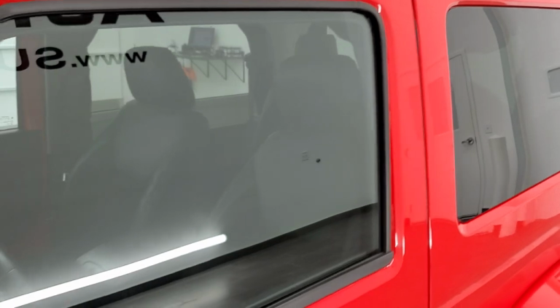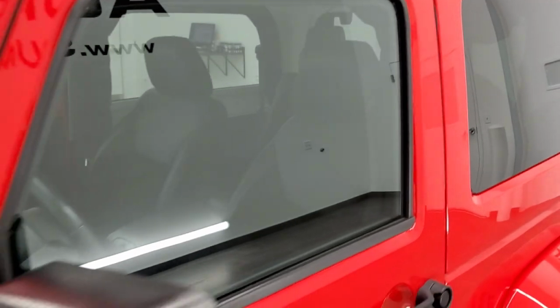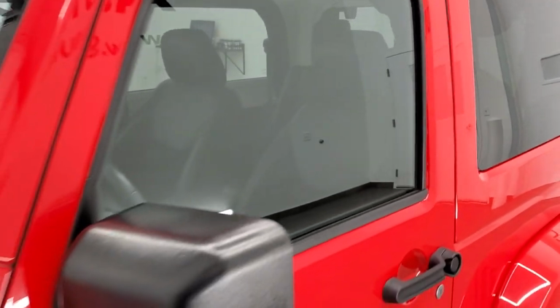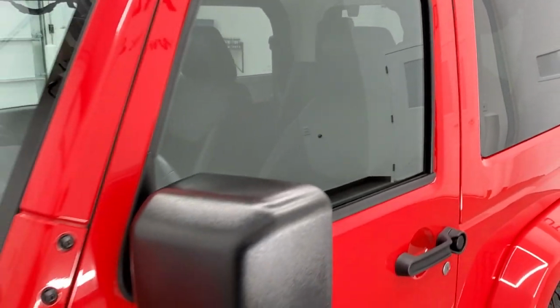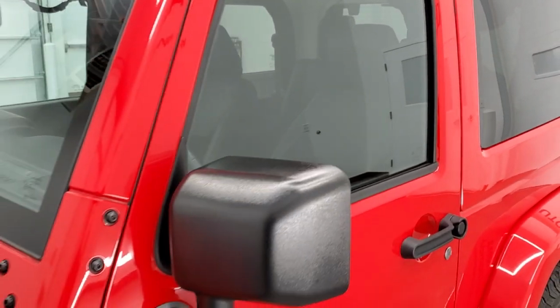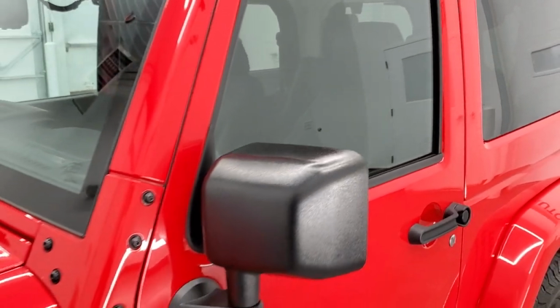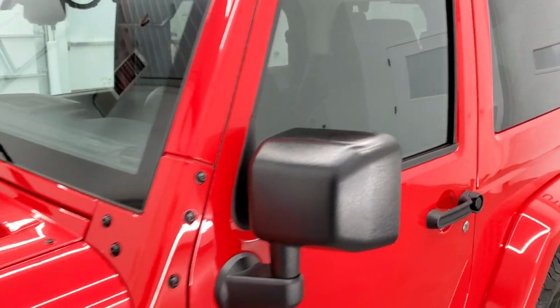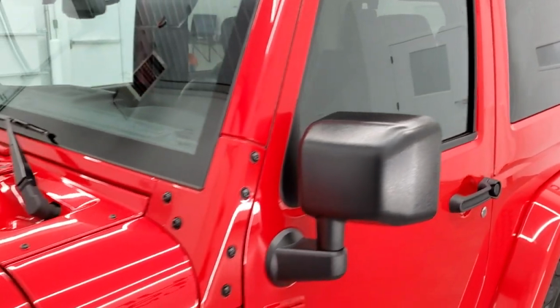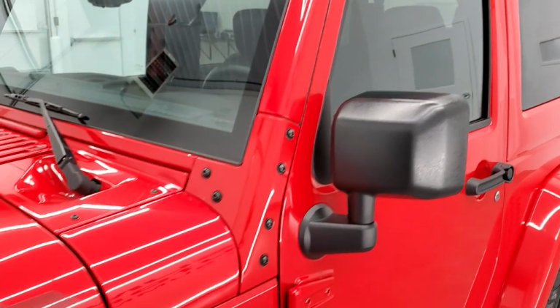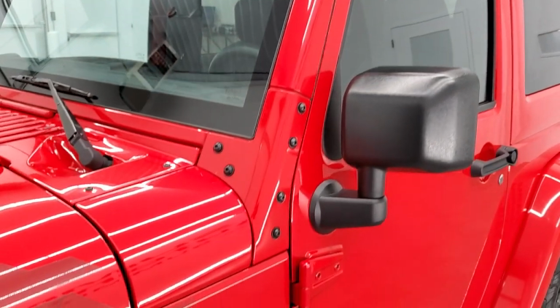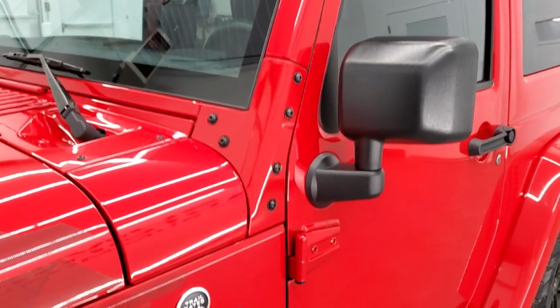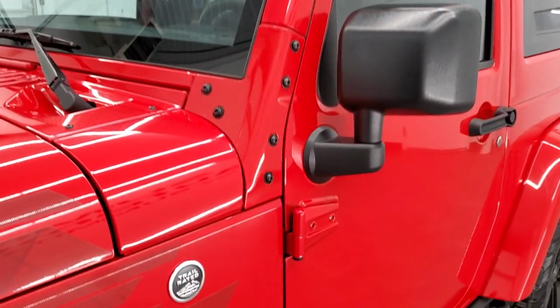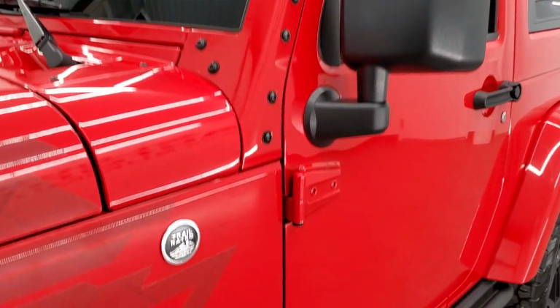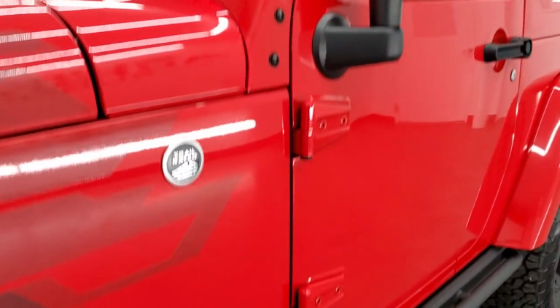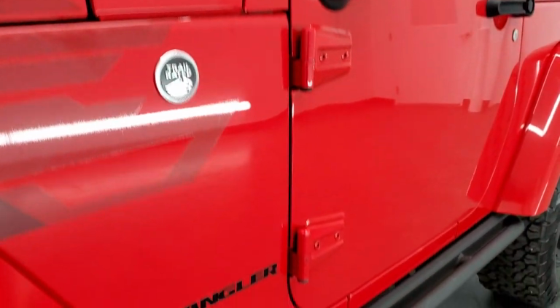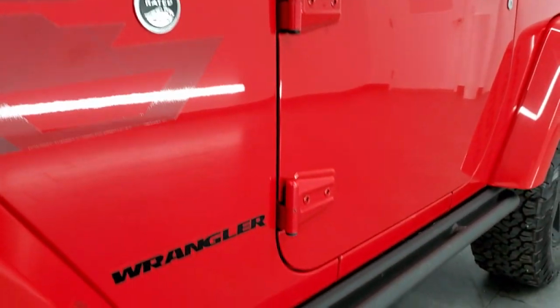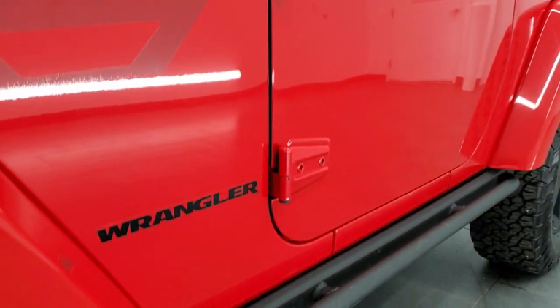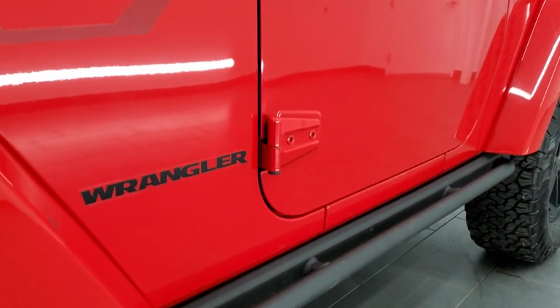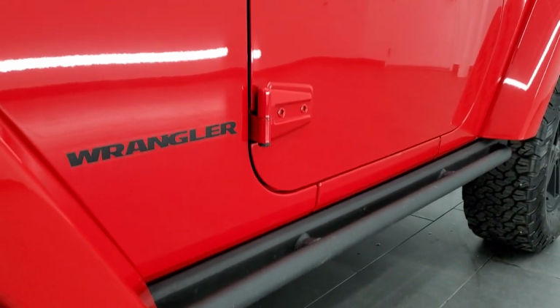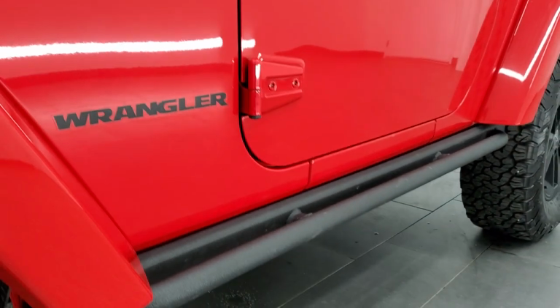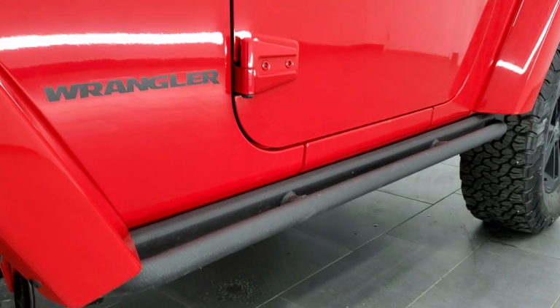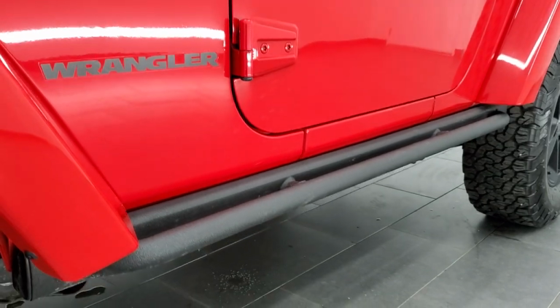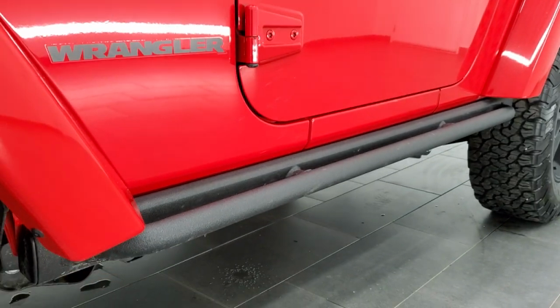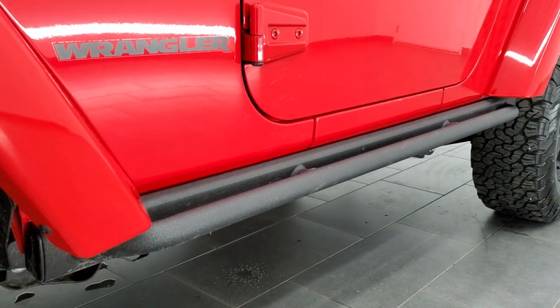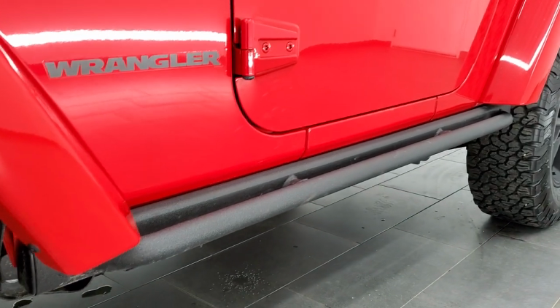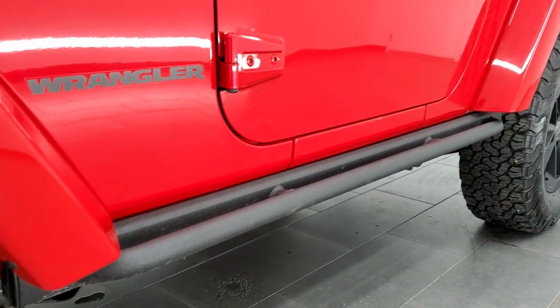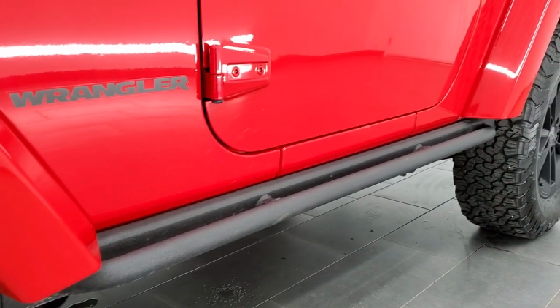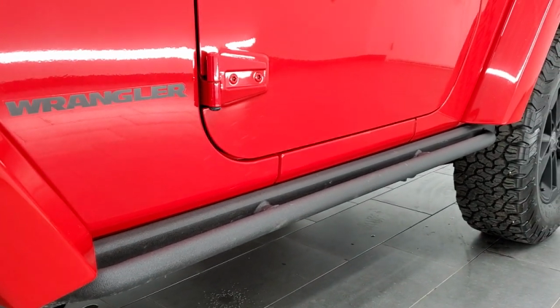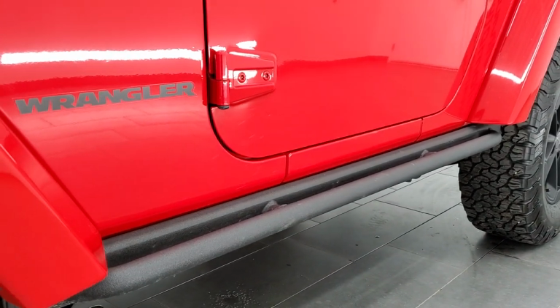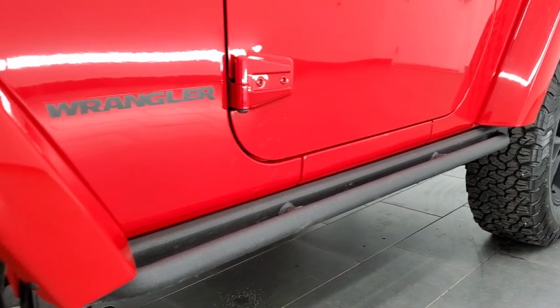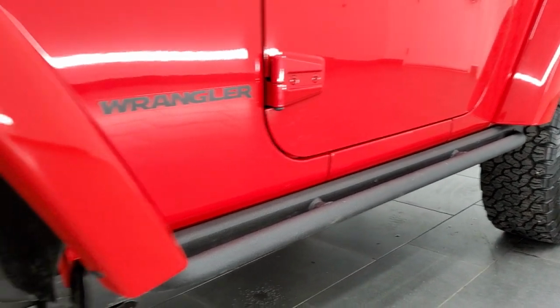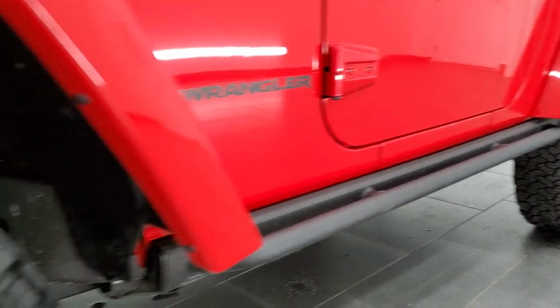If you'd like to check out all the photos on this Jeep, in the upper right-hand part of your screen is a link to our website. Click that and check us out there.